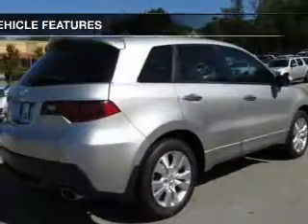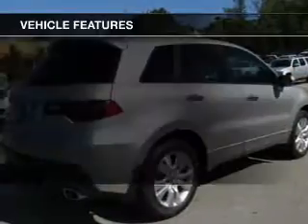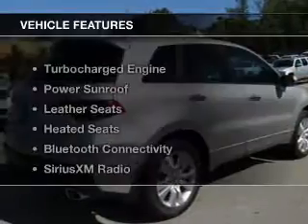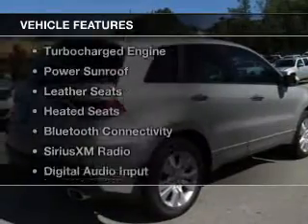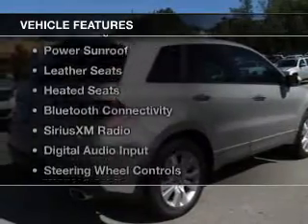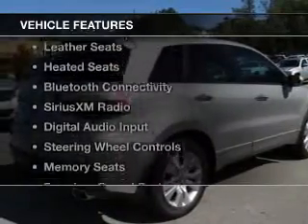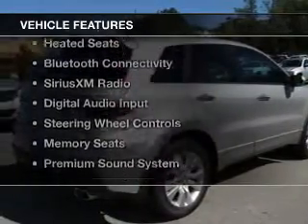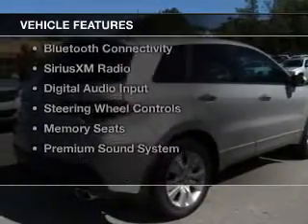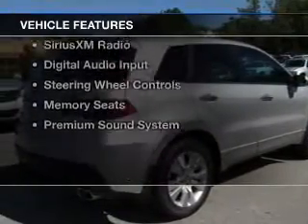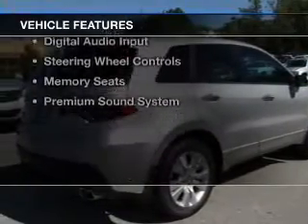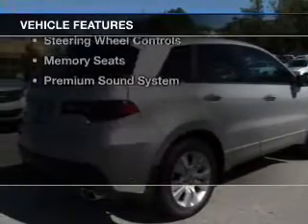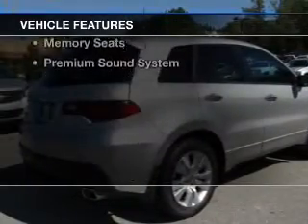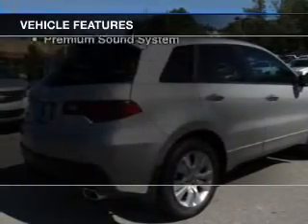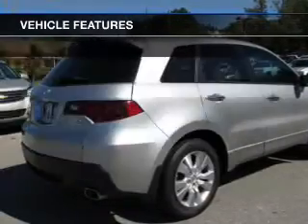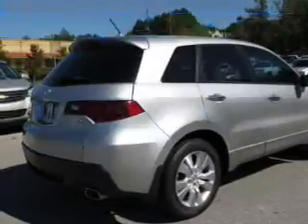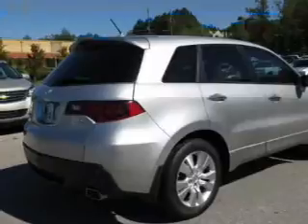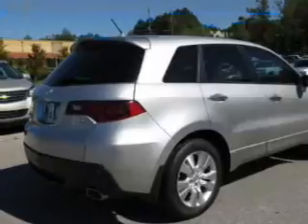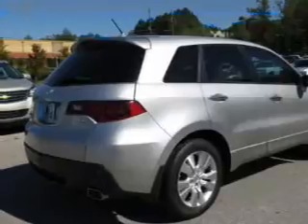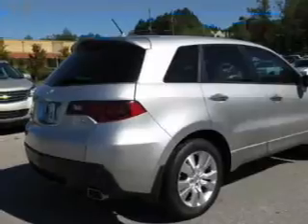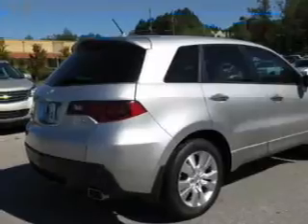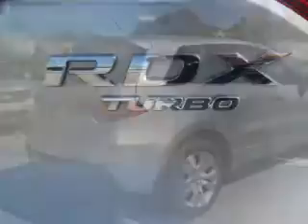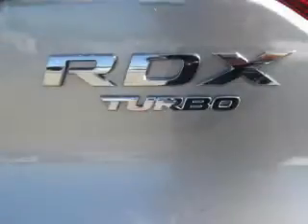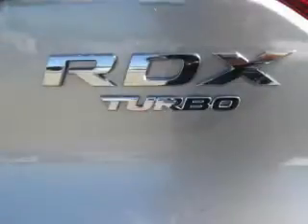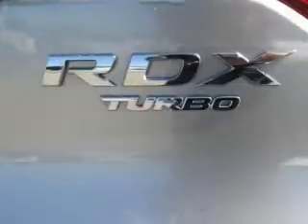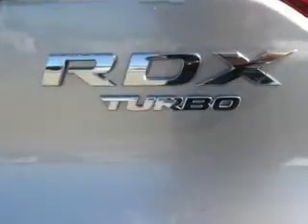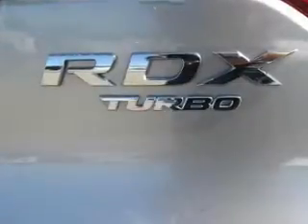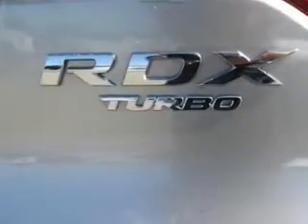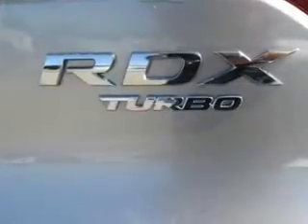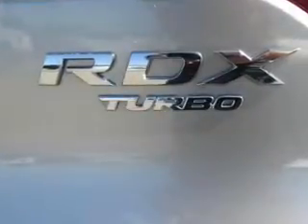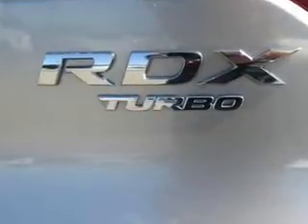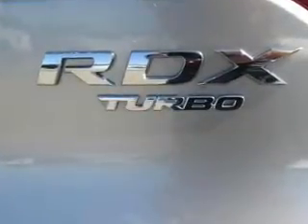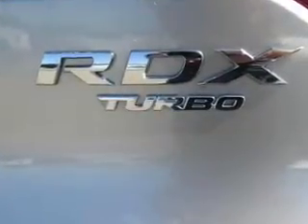The features include a turbocharger, a power sunroof, leather seats, heated seats, and Bluetooth connectivity.